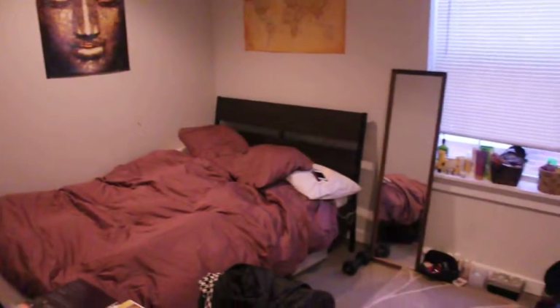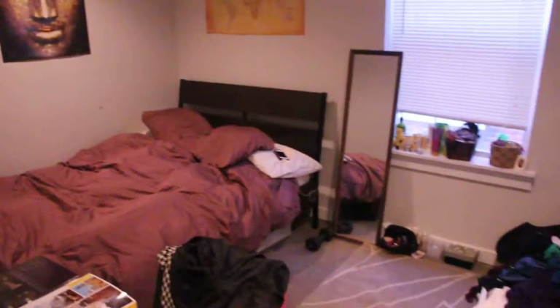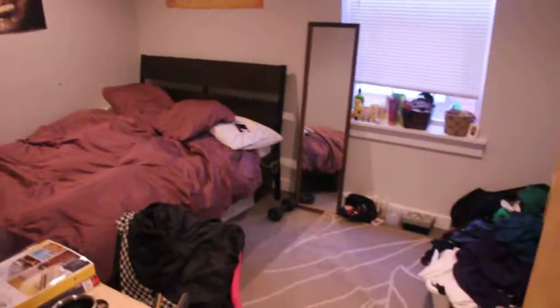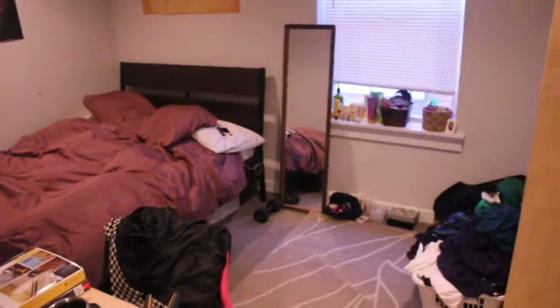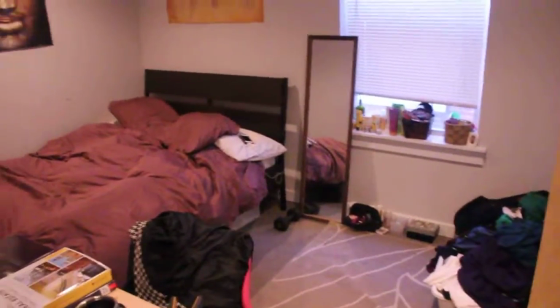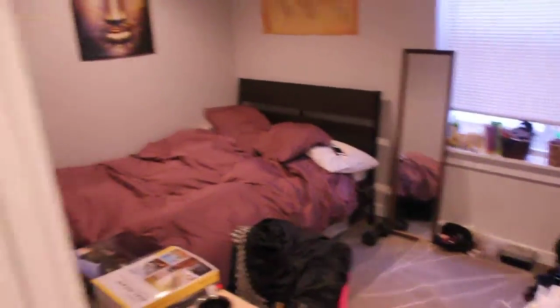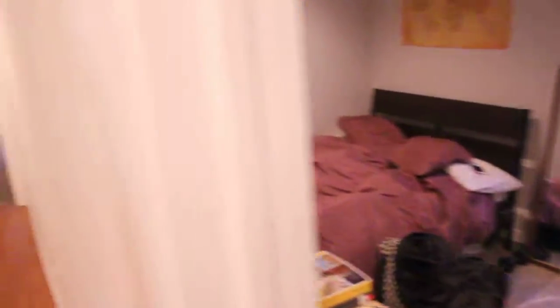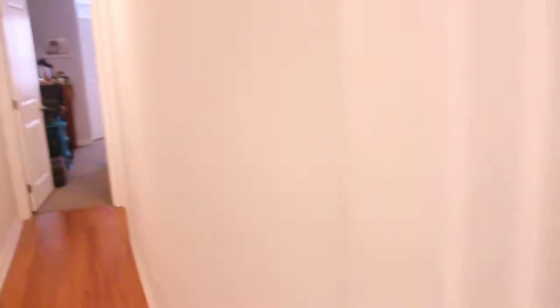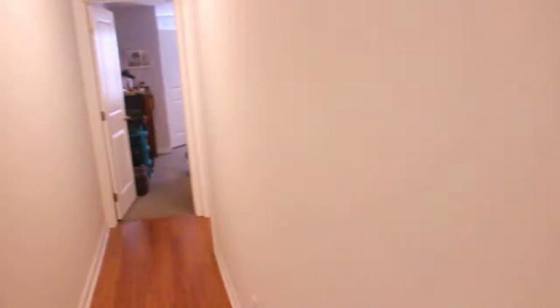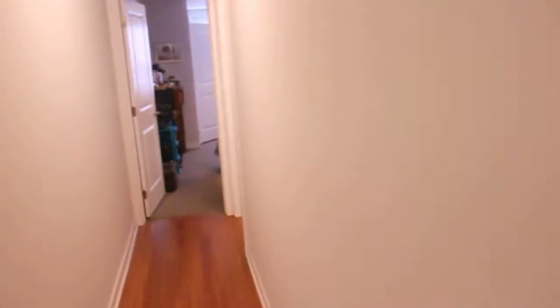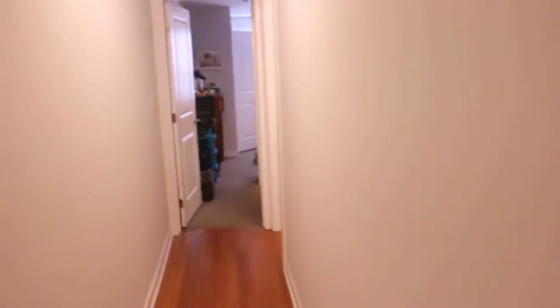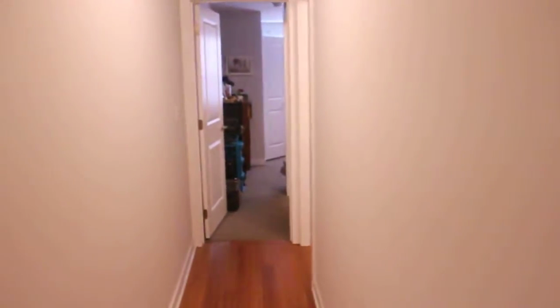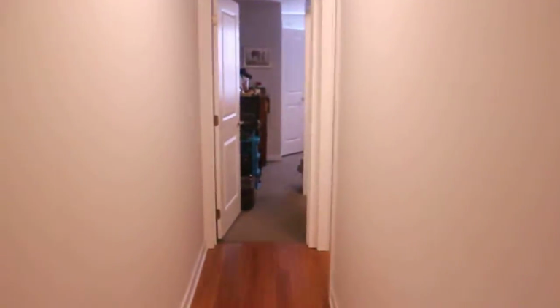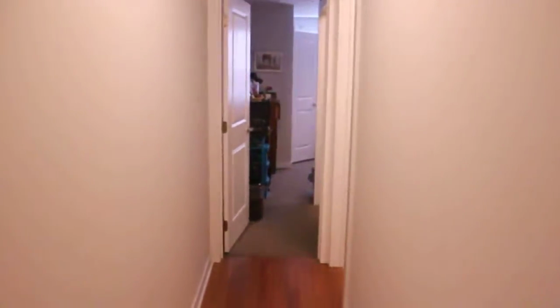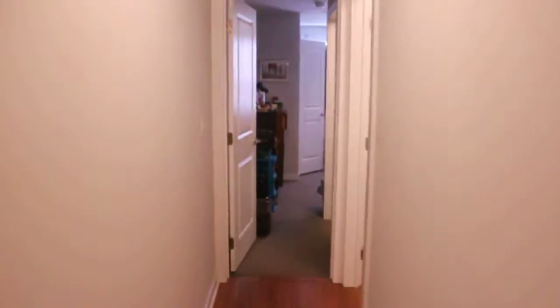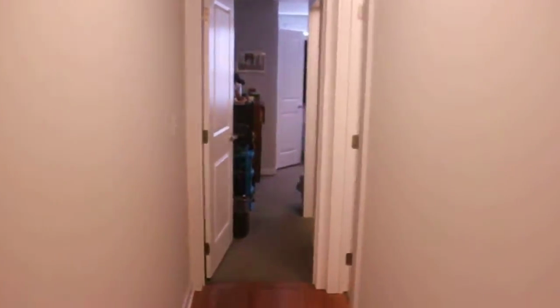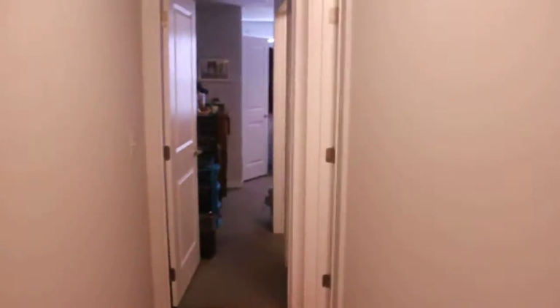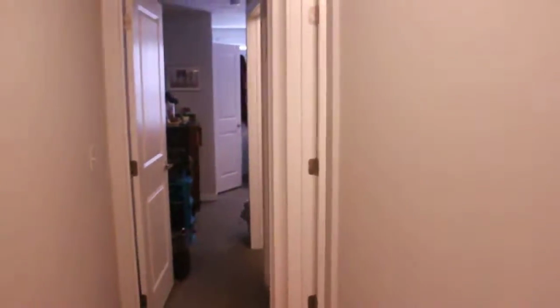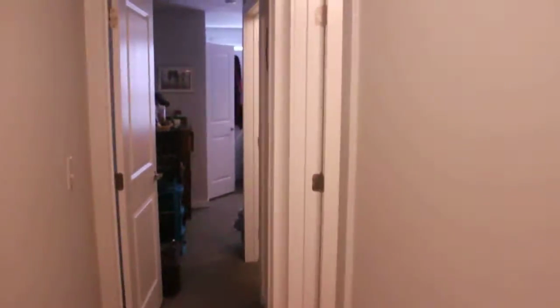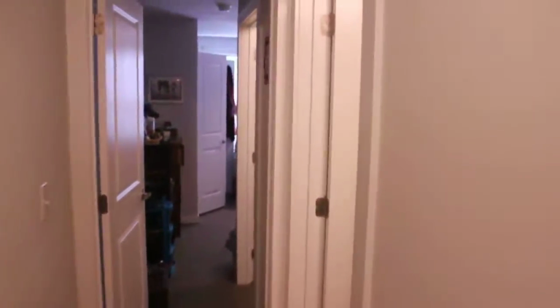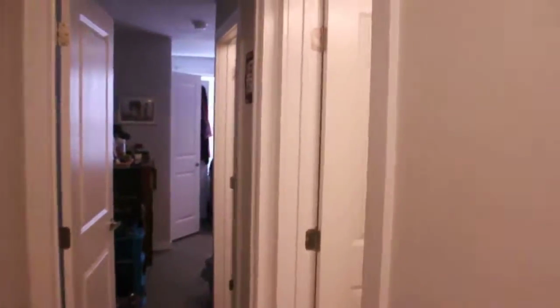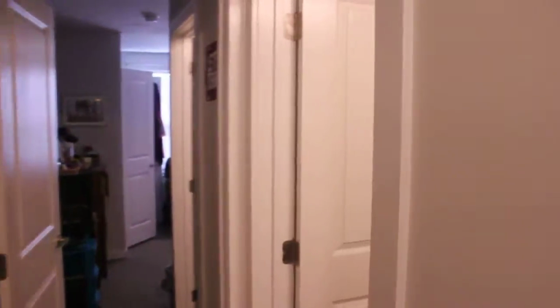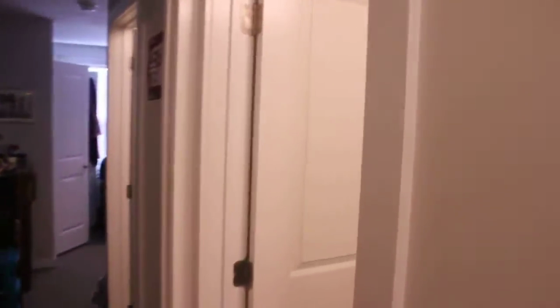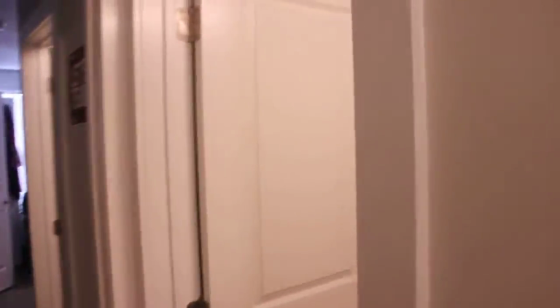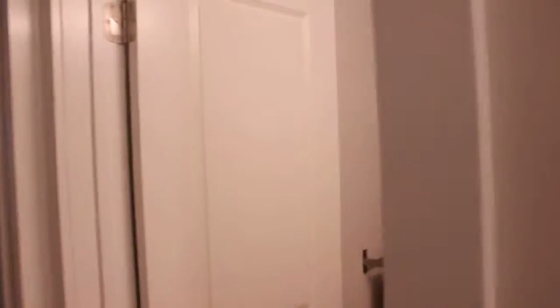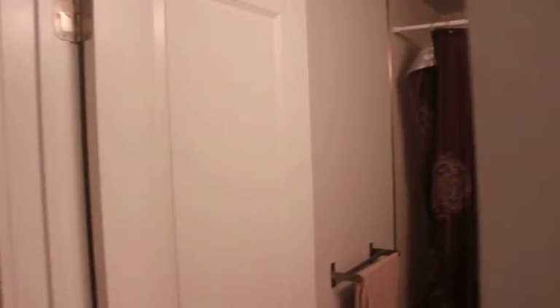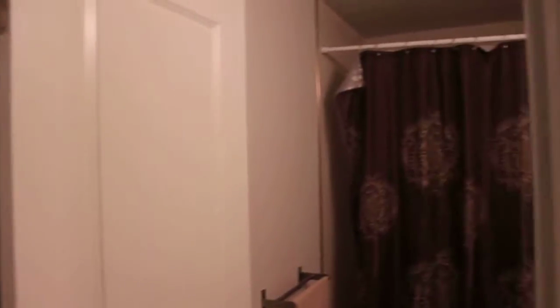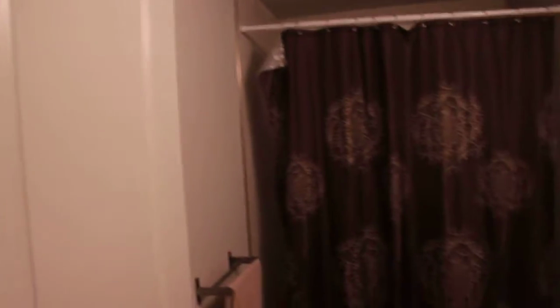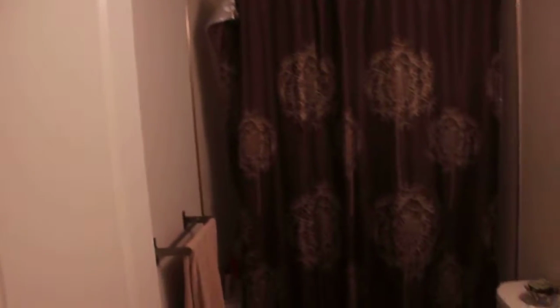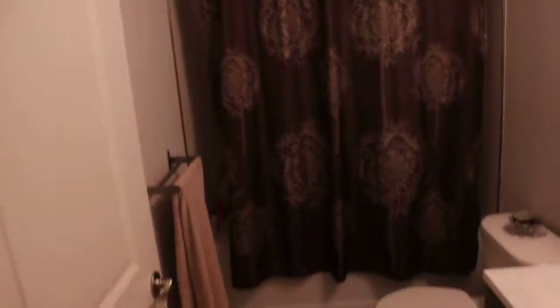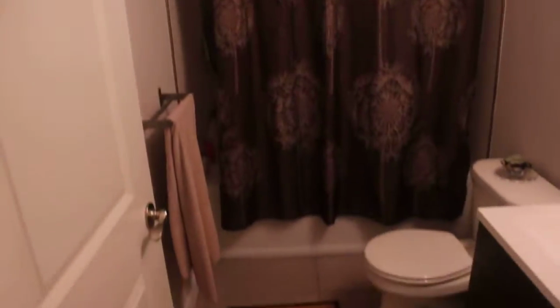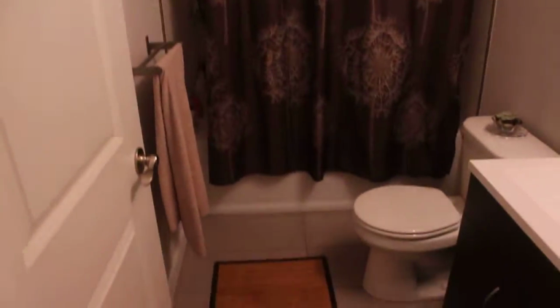And then as you head down the hallway you've got your first bathroom. Very nice.